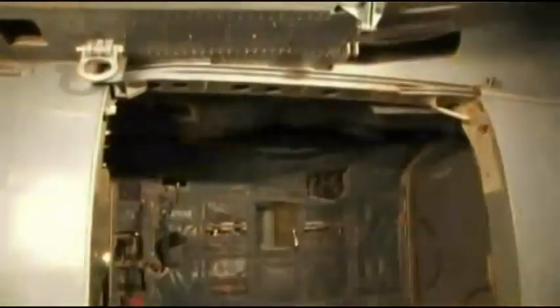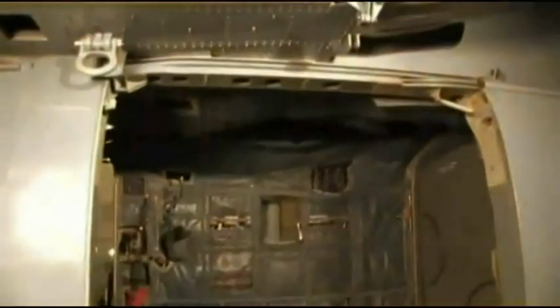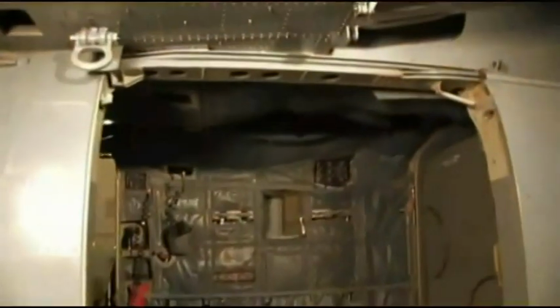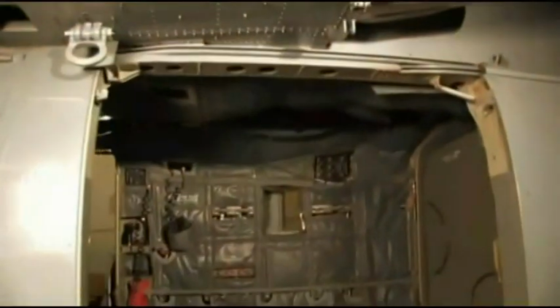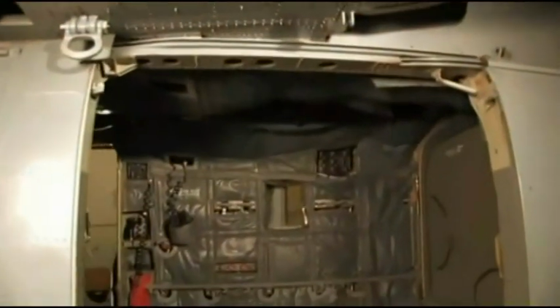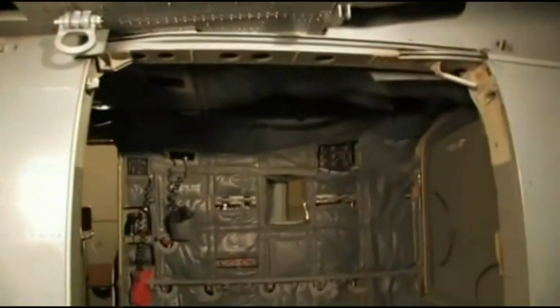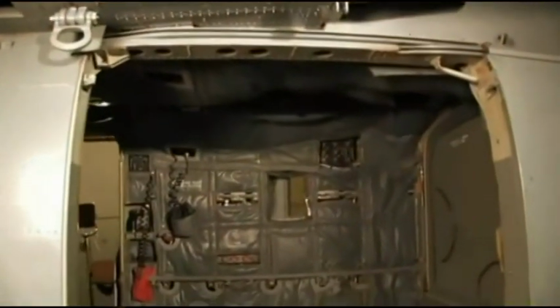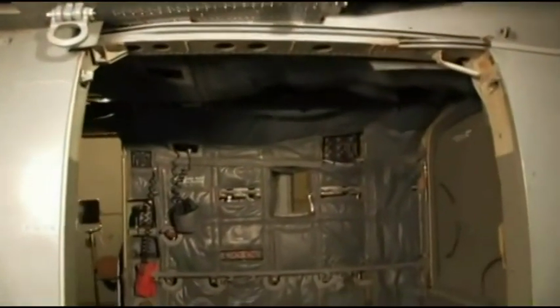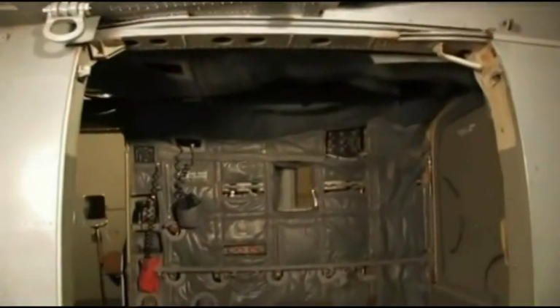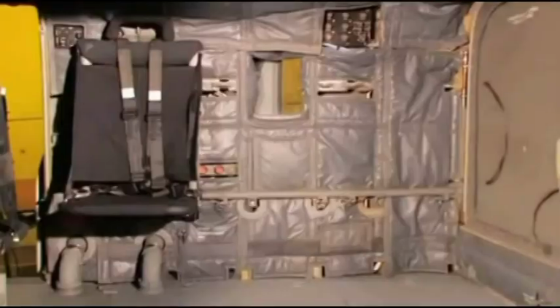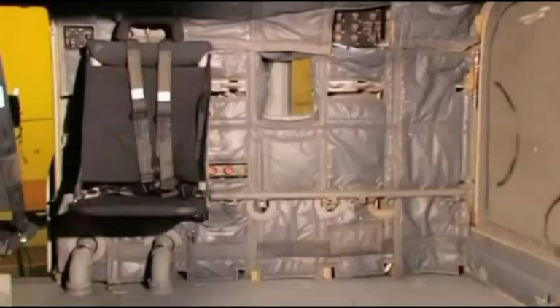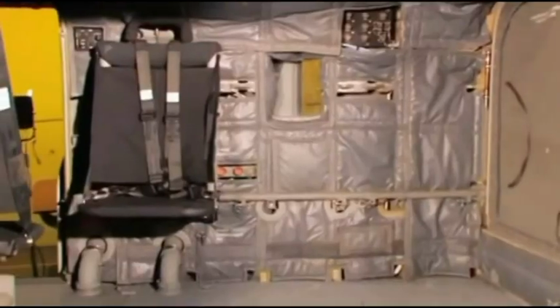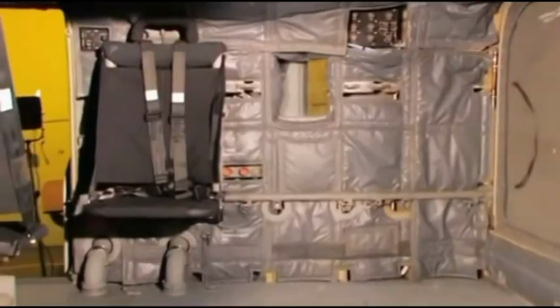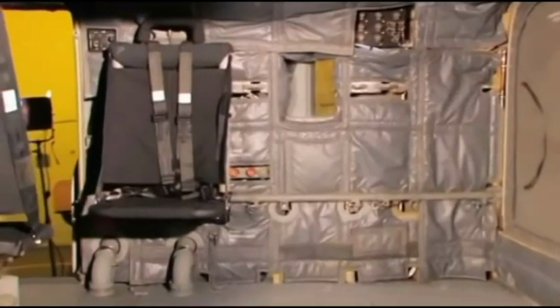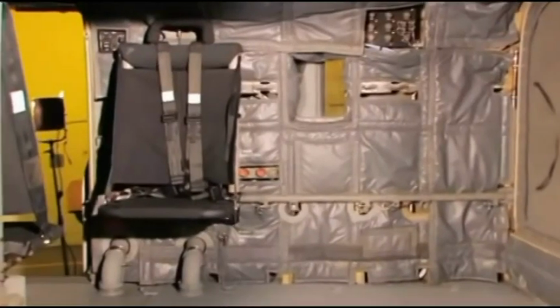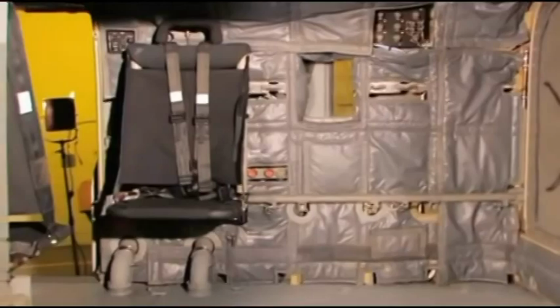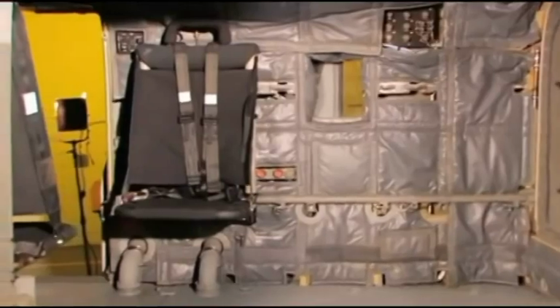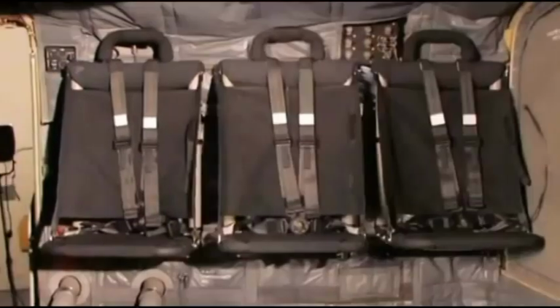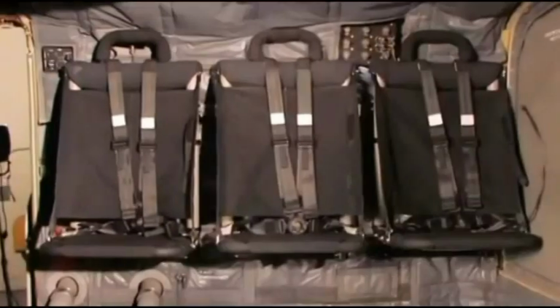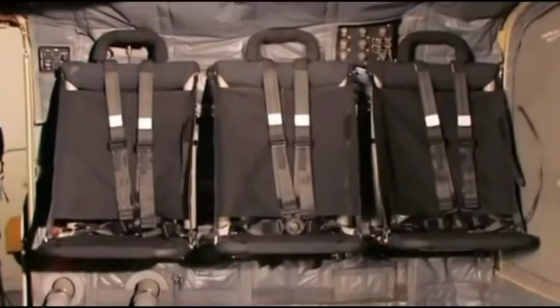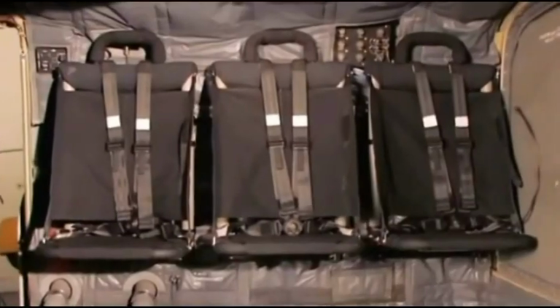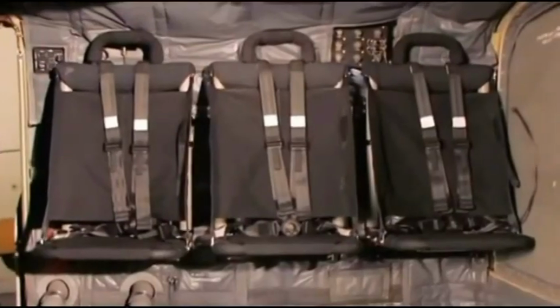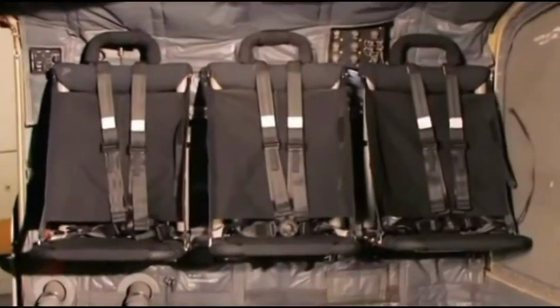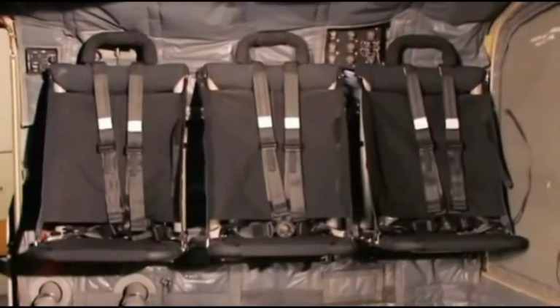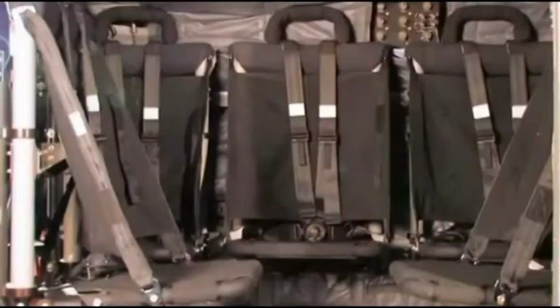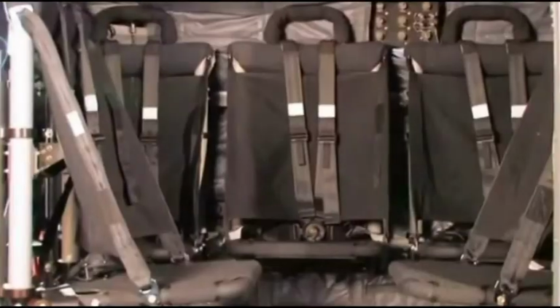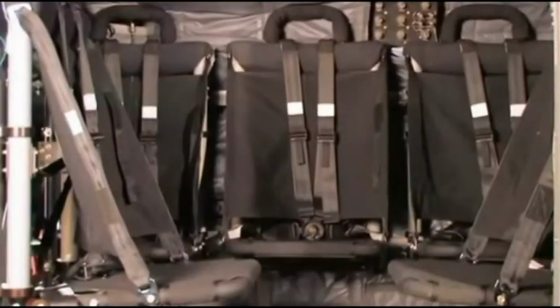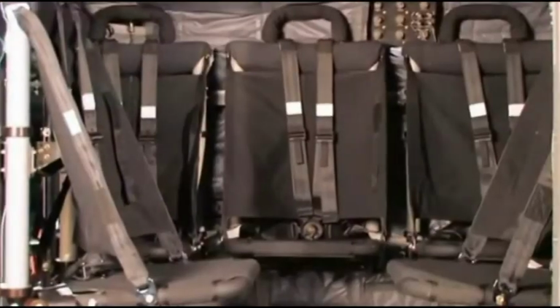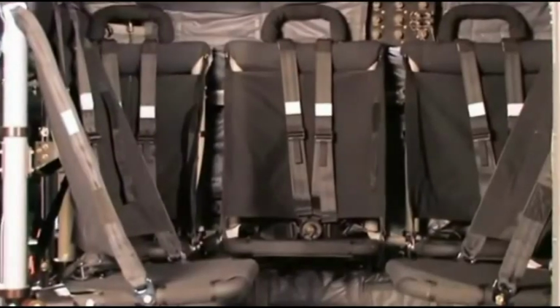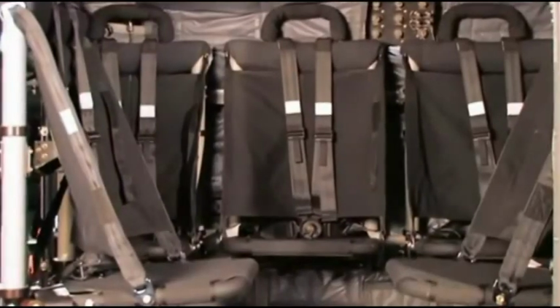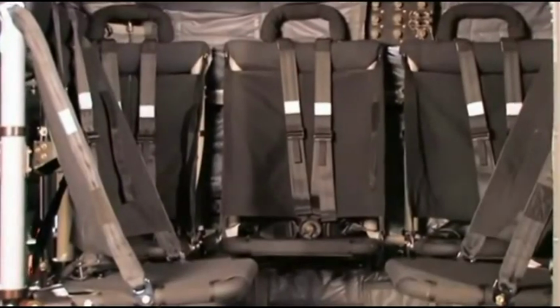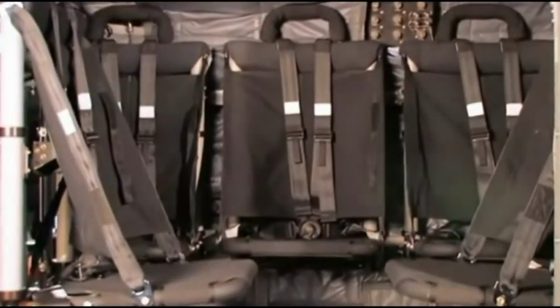The SH-2G also offers flexible seating arrangements and configurations of the cargo compartment.